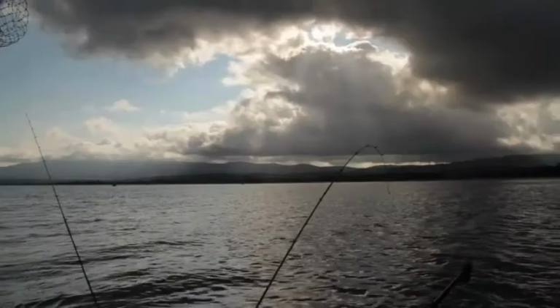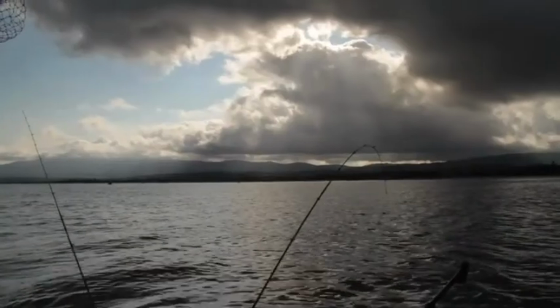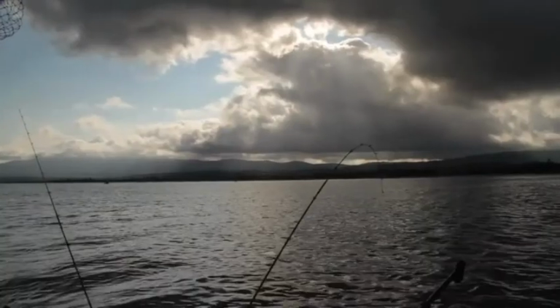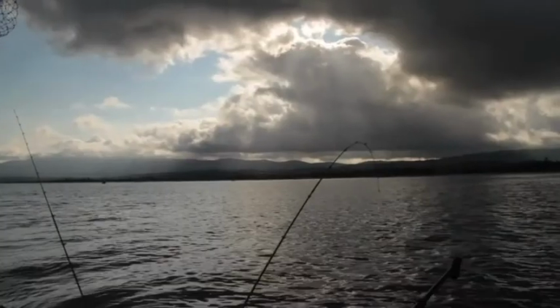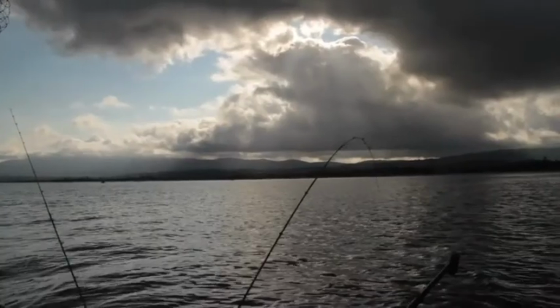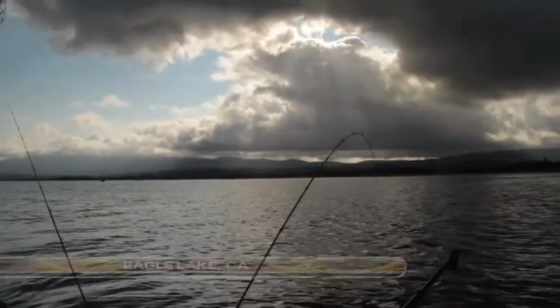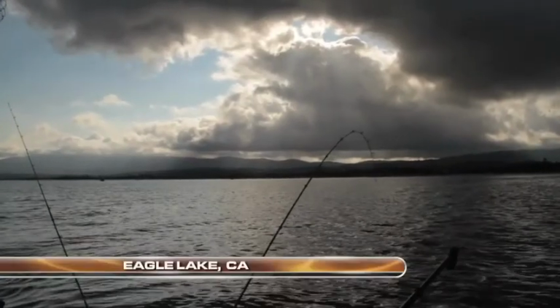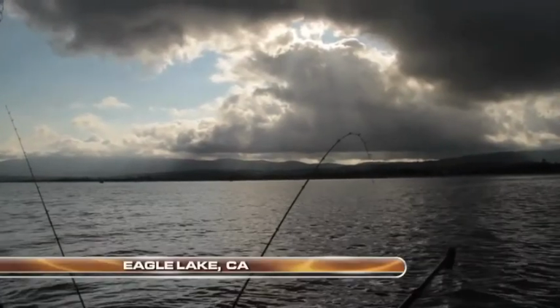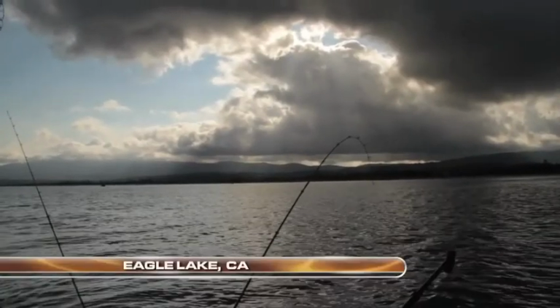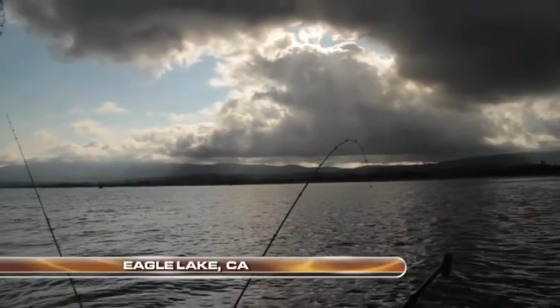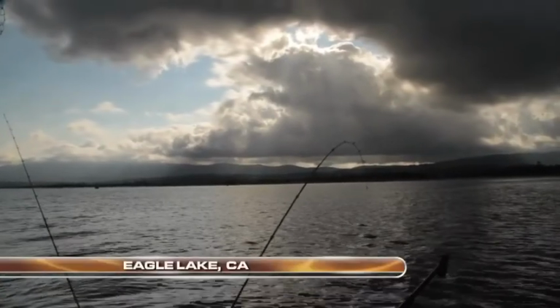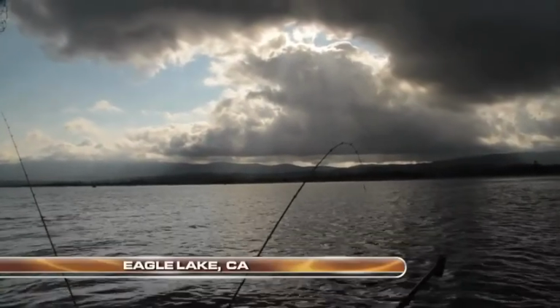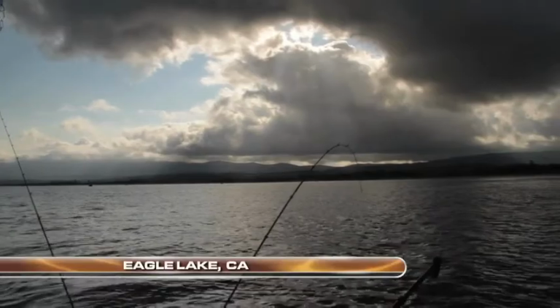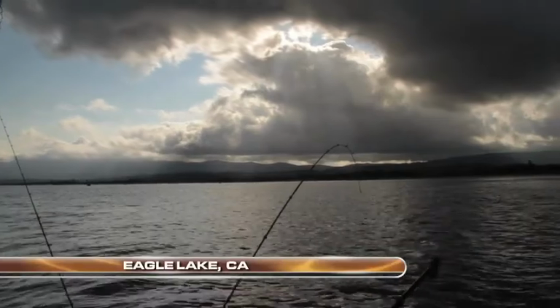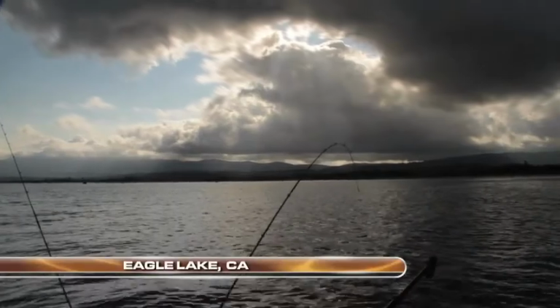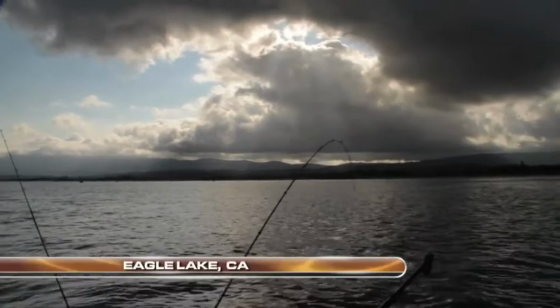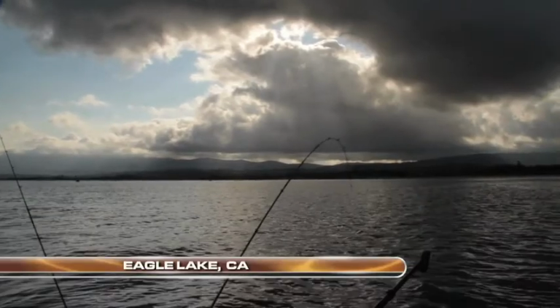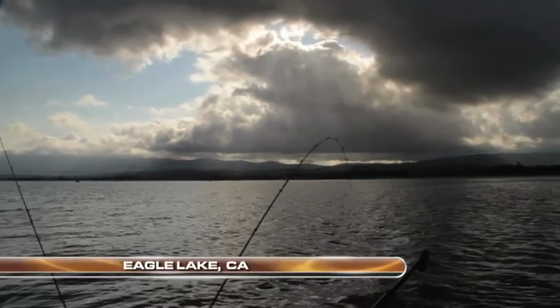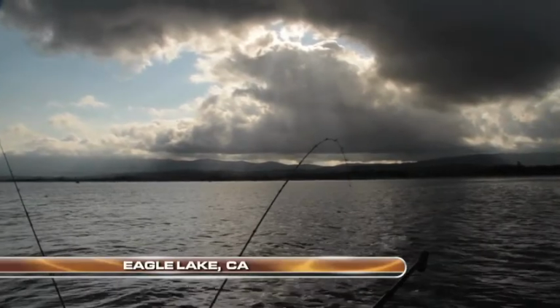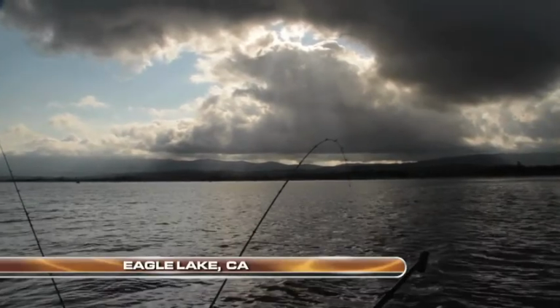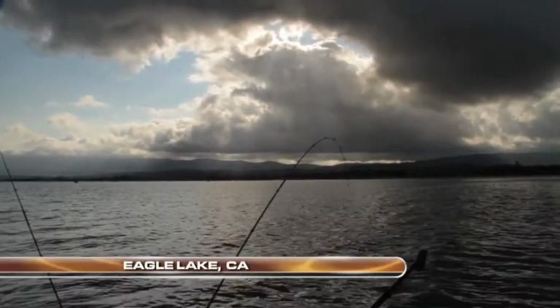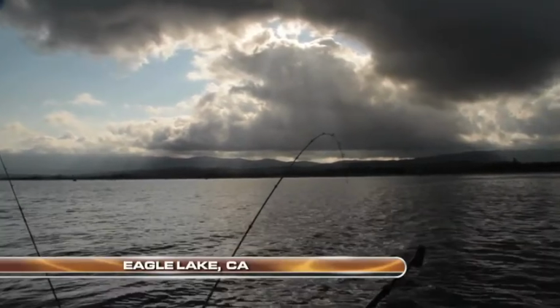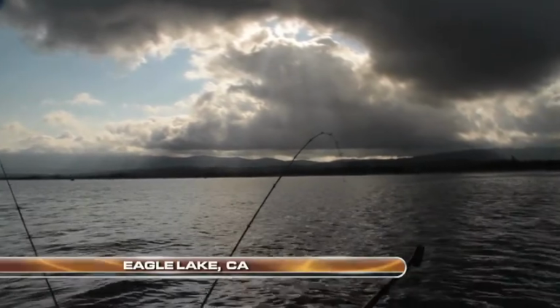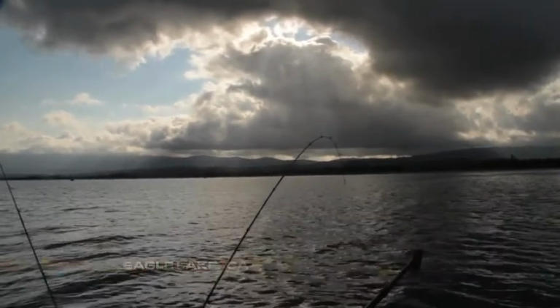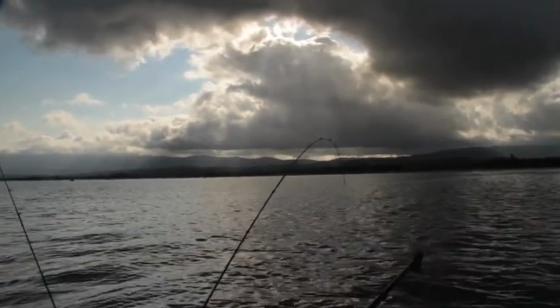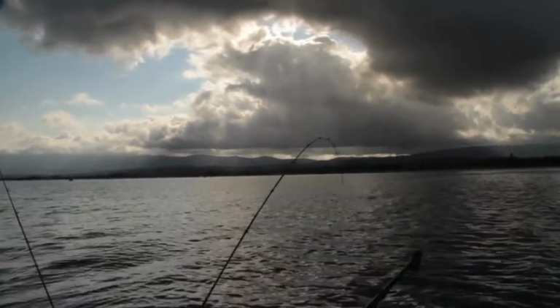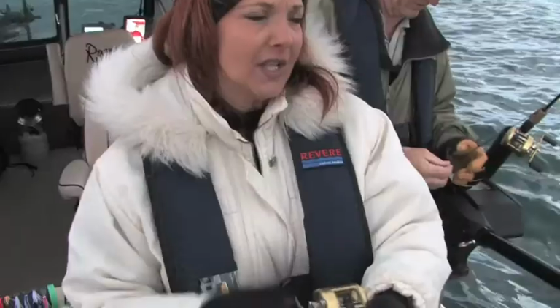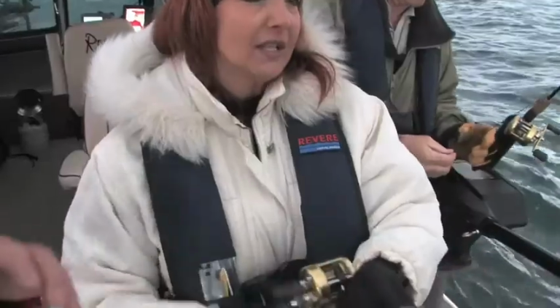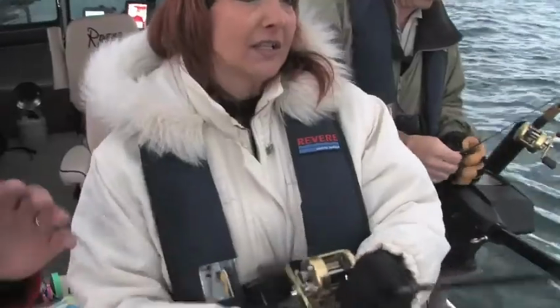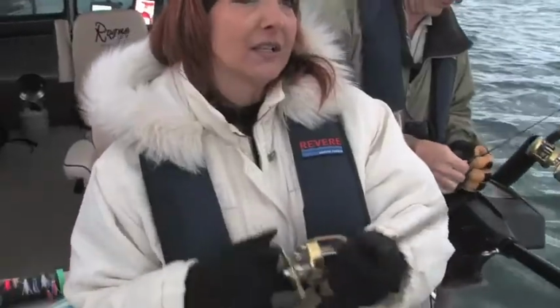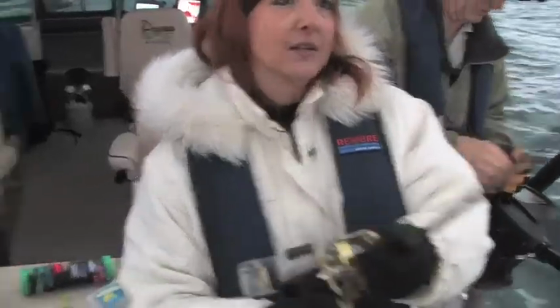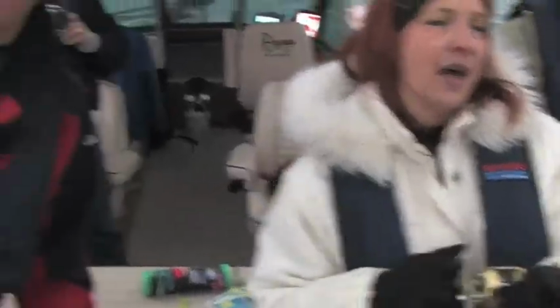Despite a changing barometer and the threat of stormy weather this Memorial Day weekend, Eagle Lake is still kicking out some nice fish. Keep your rod tip up a little bit.